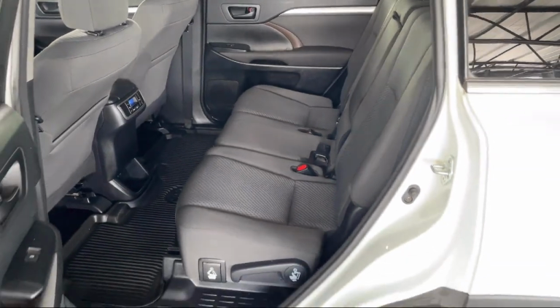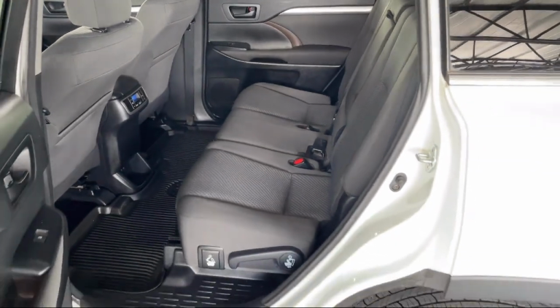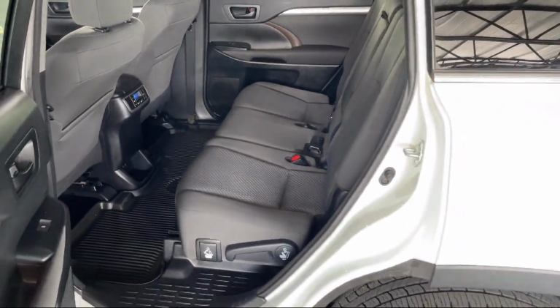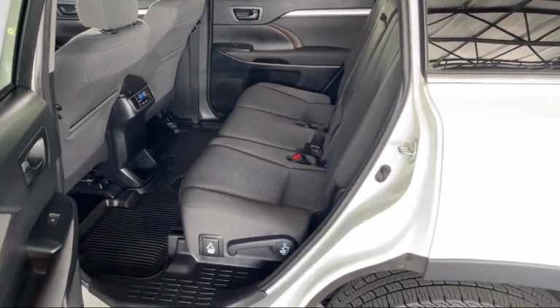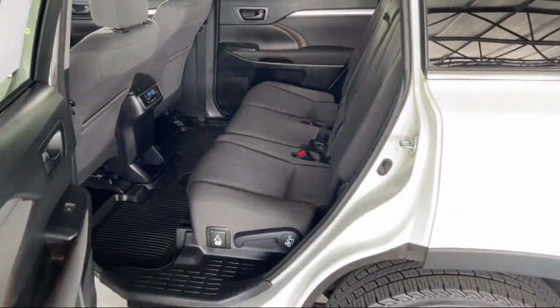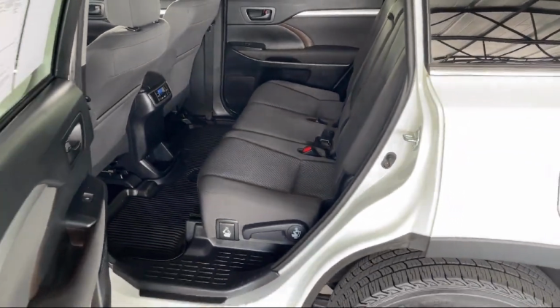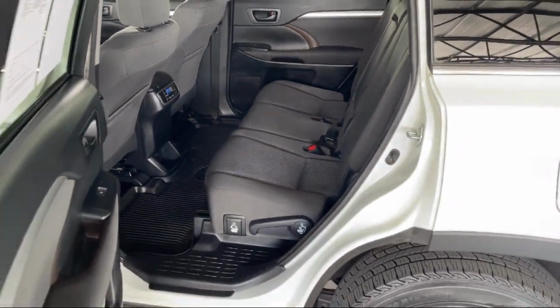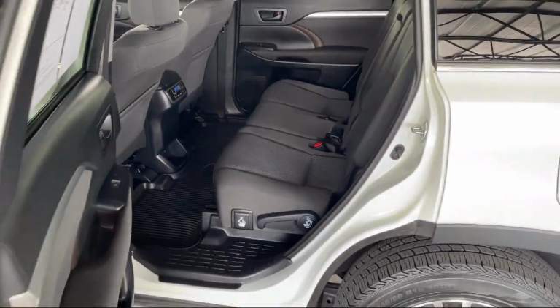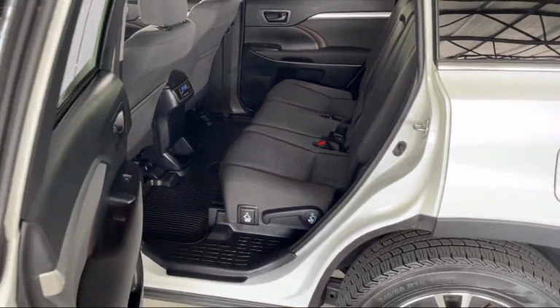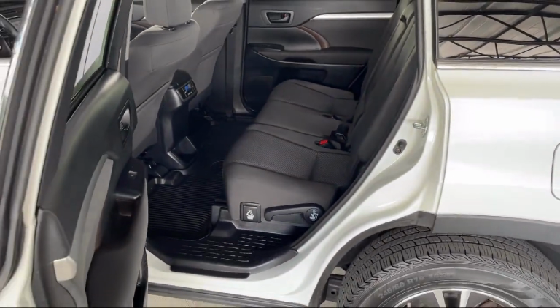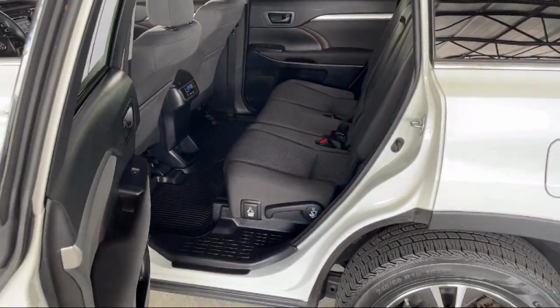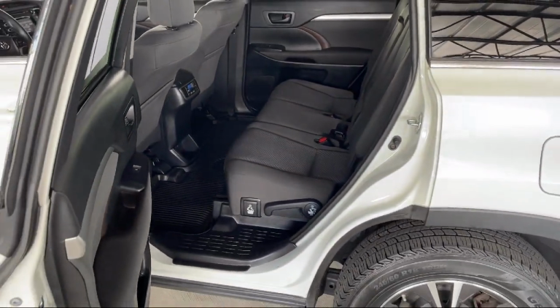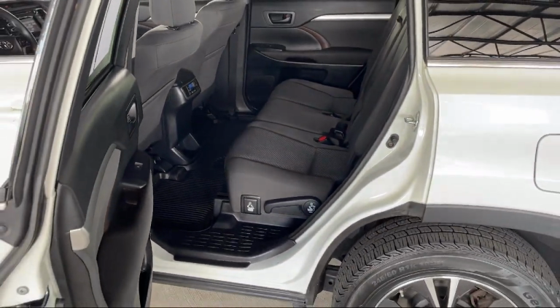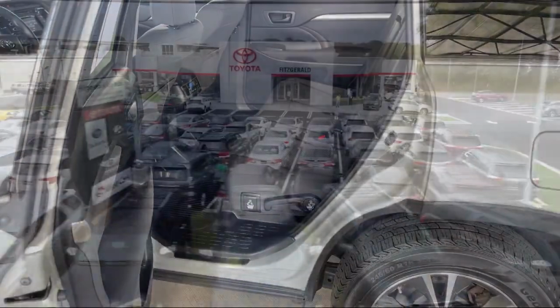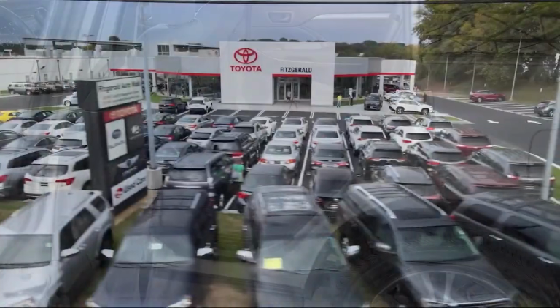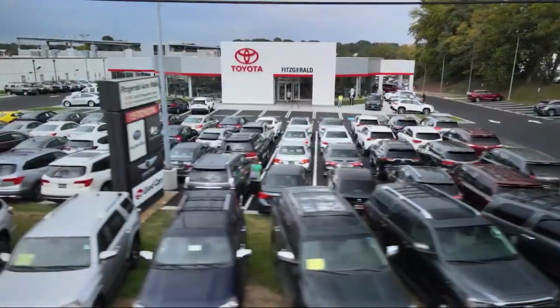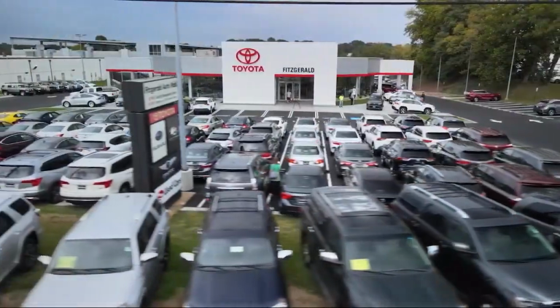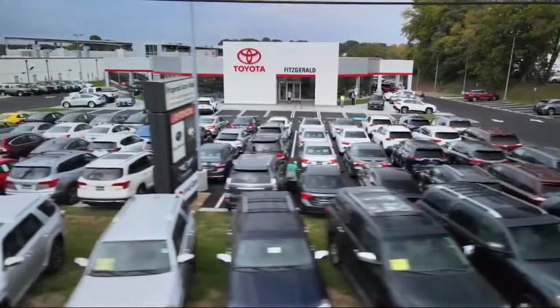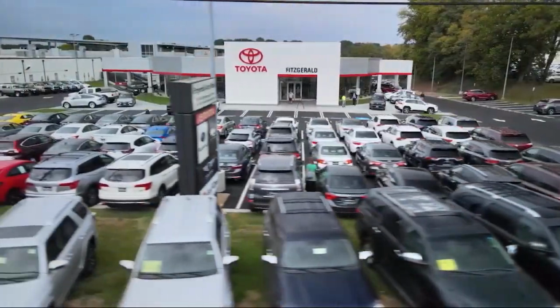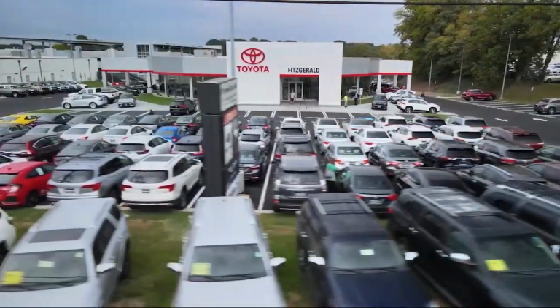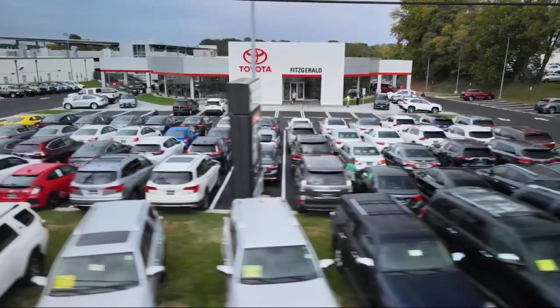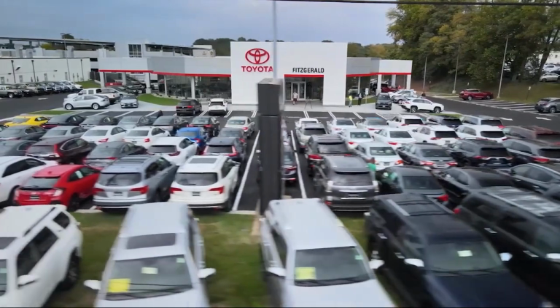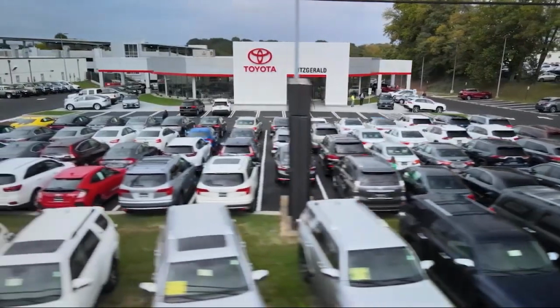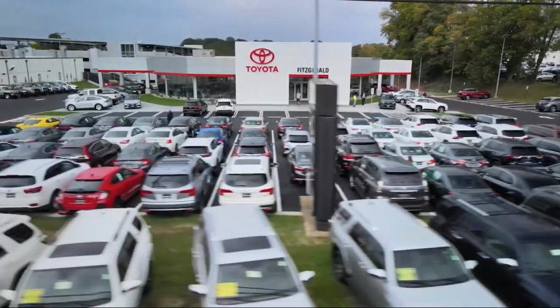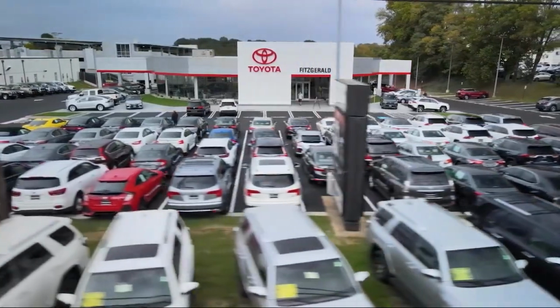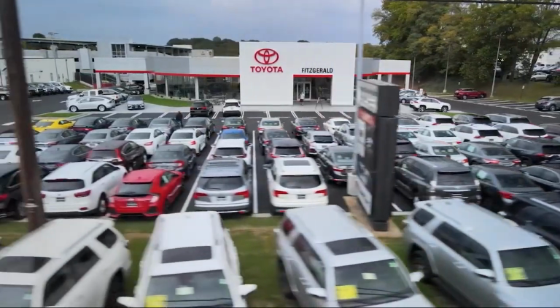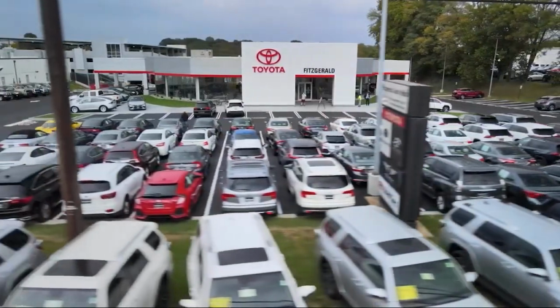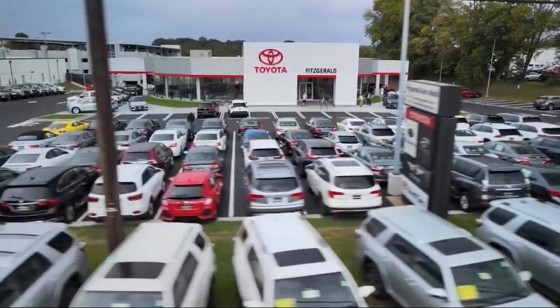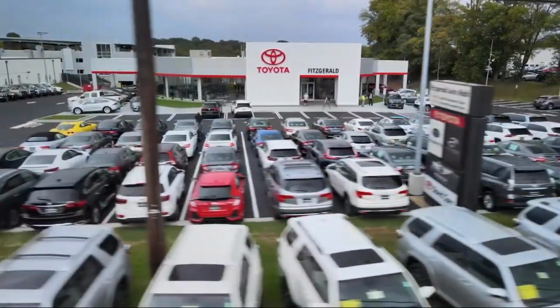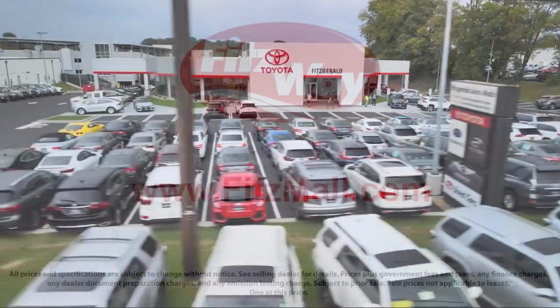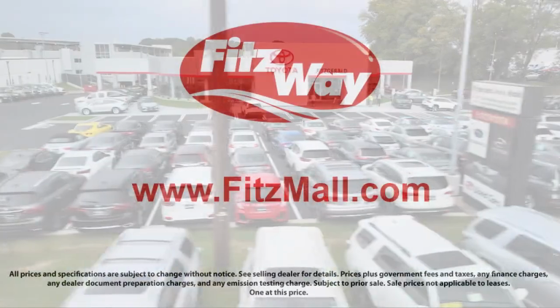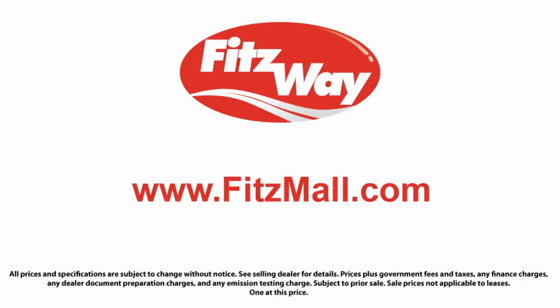Fitzgerald Auto Malls is the first and only auto dealer group in North America to have achieved the ISO certification, so you can buy with confidence knowing that you're in the best possible hands.